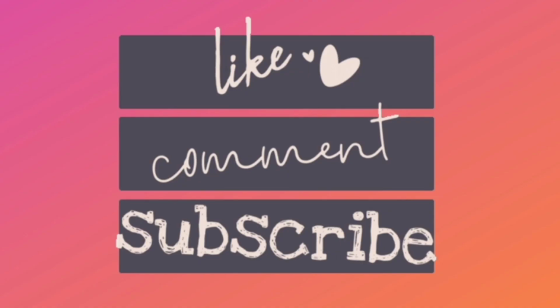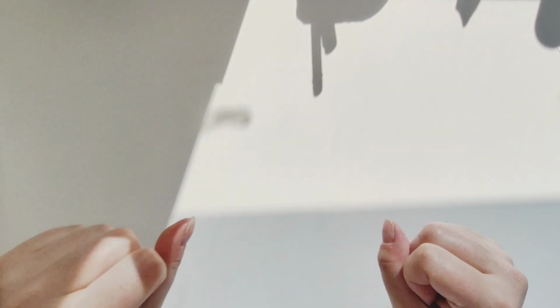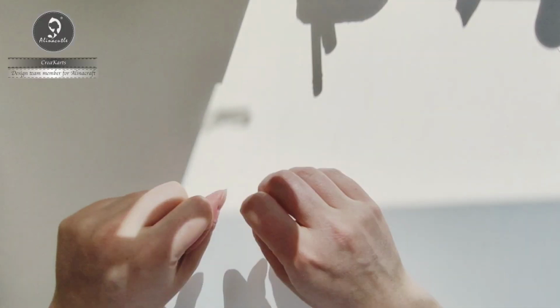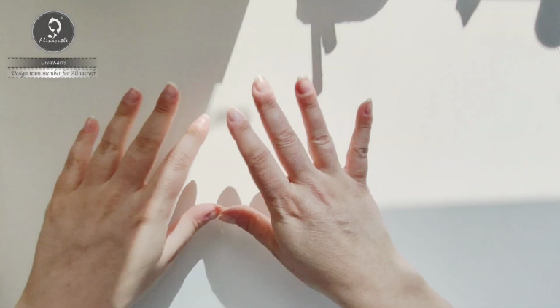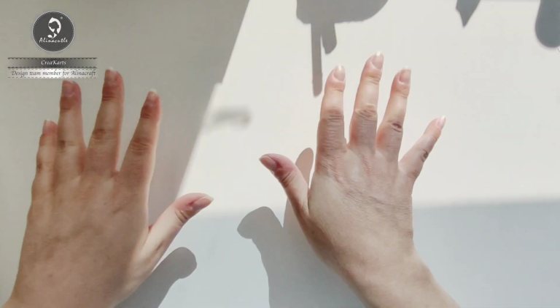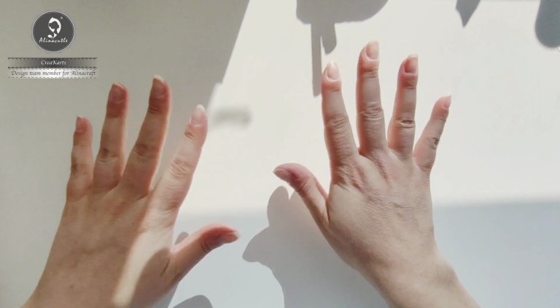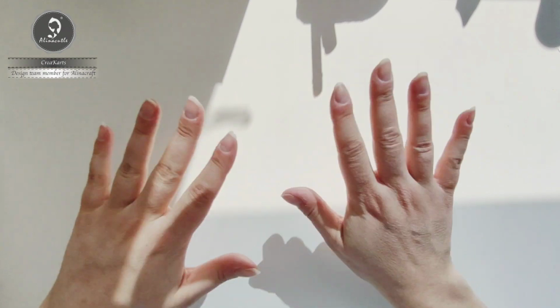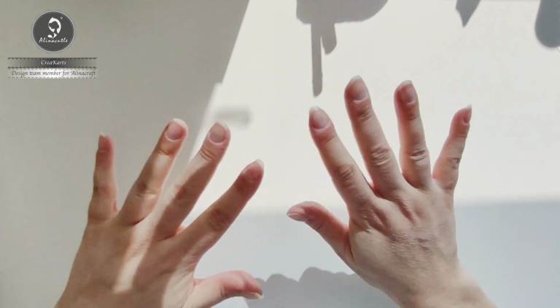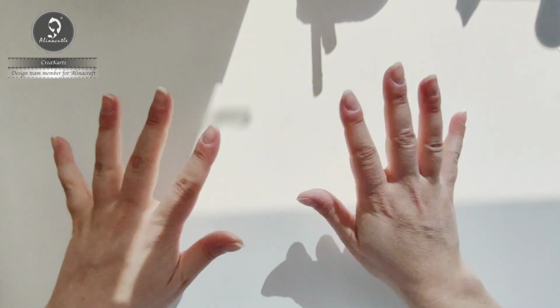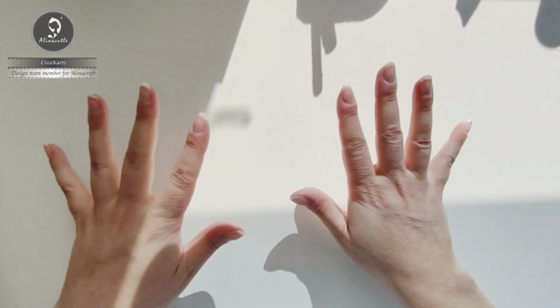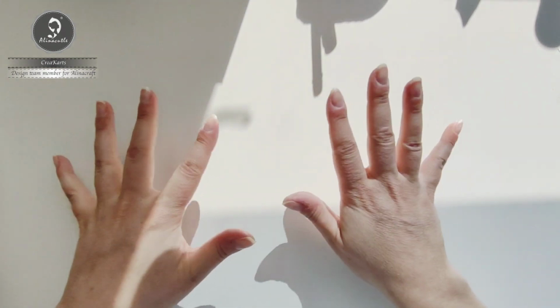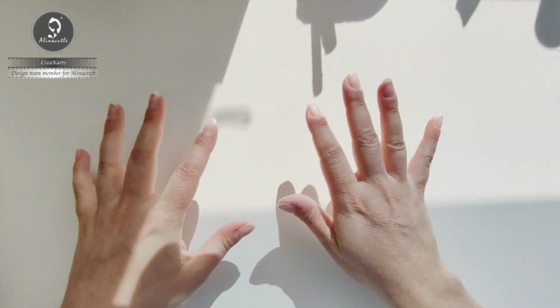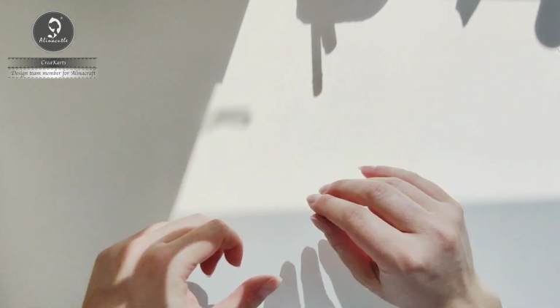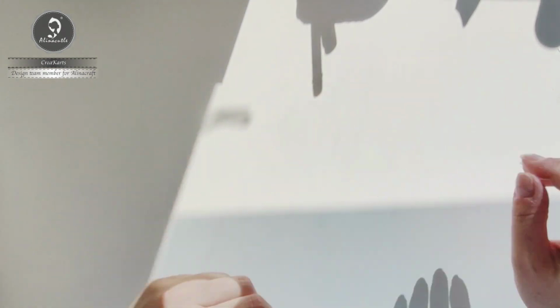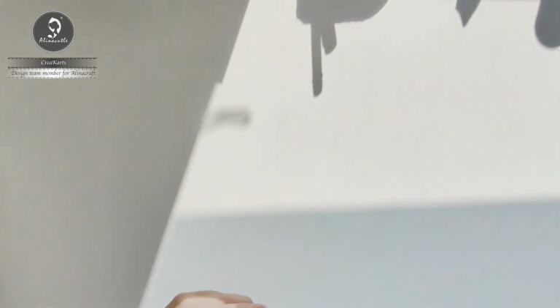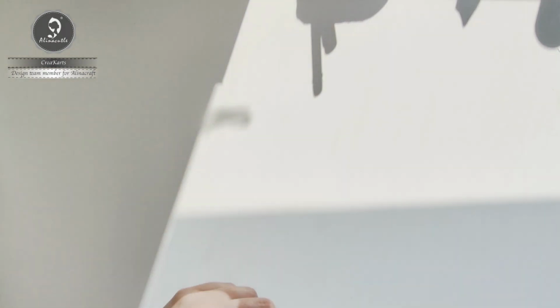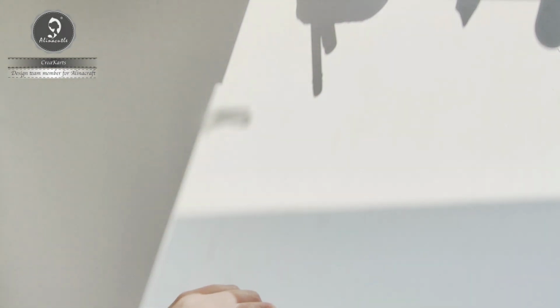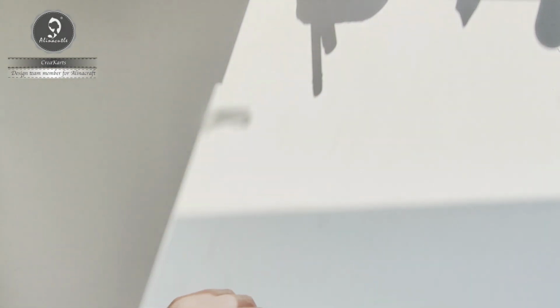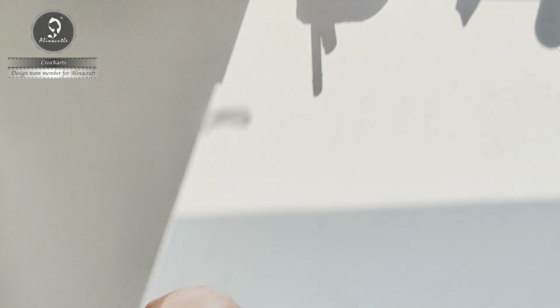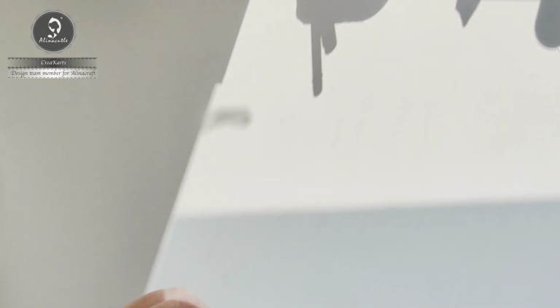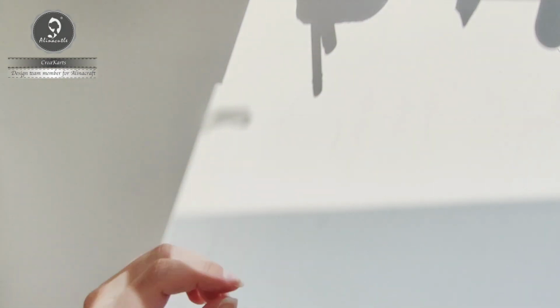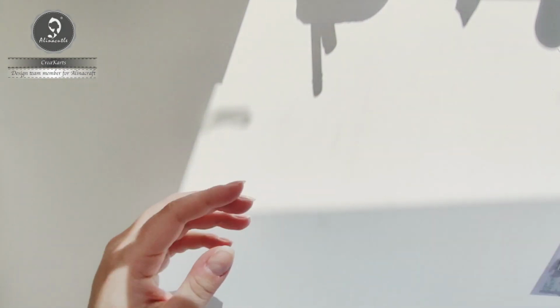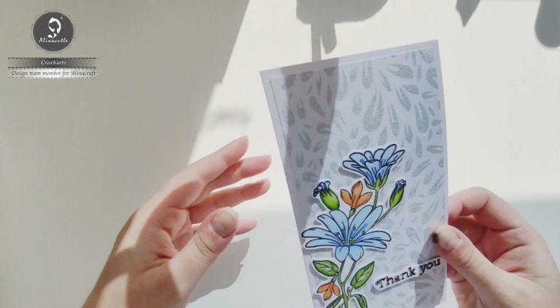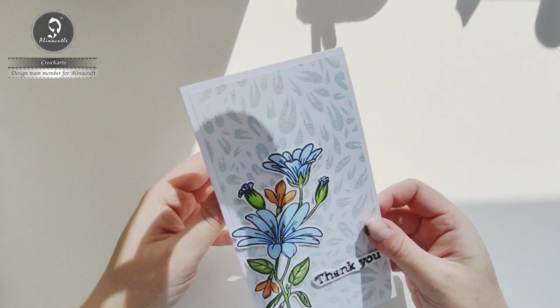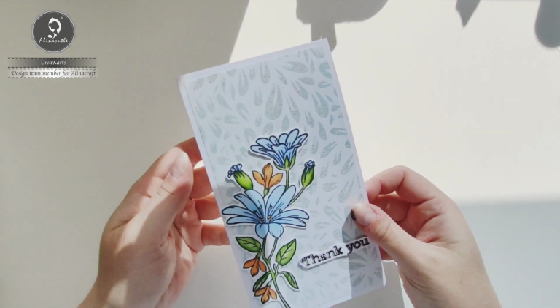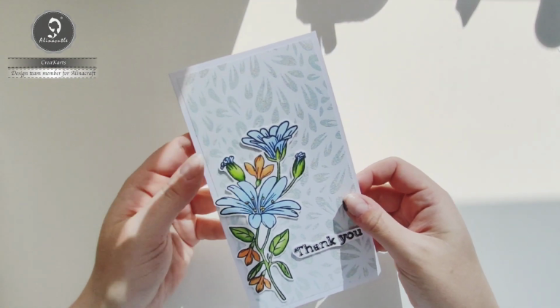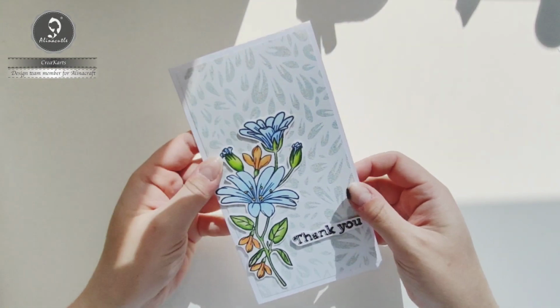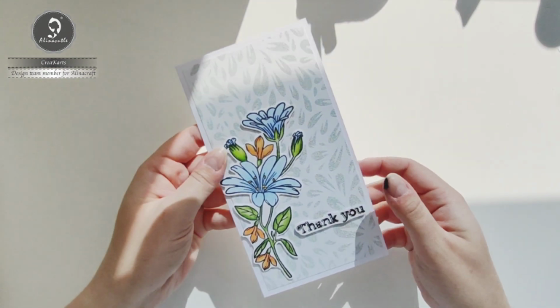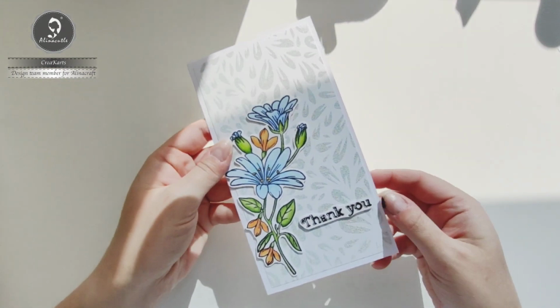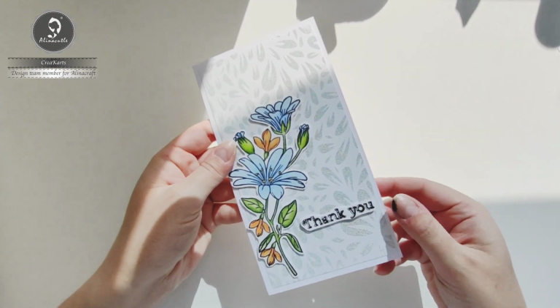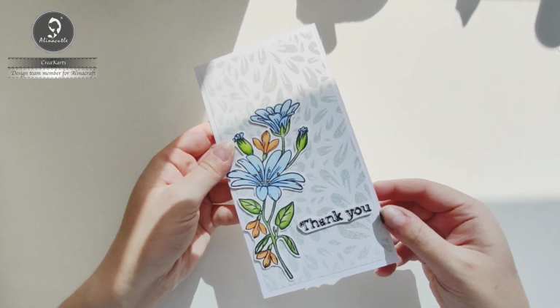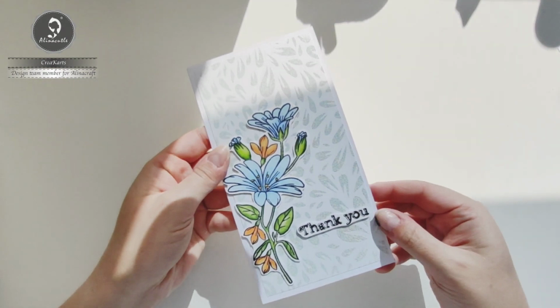Hello crafty people, today I'm going to show you how you can make this card.